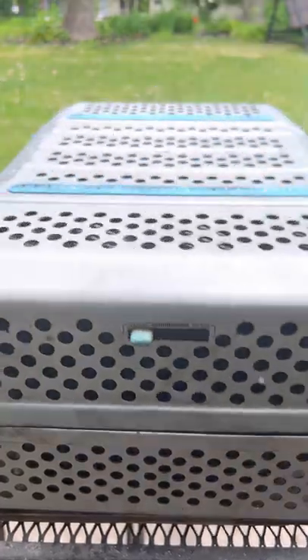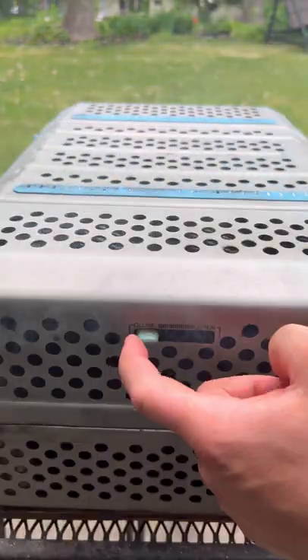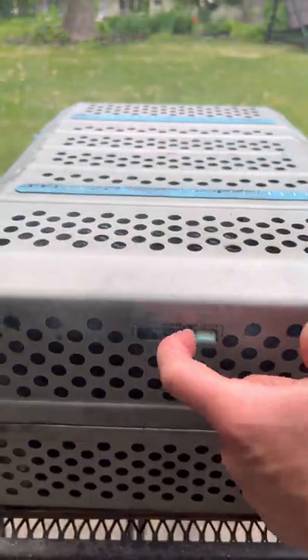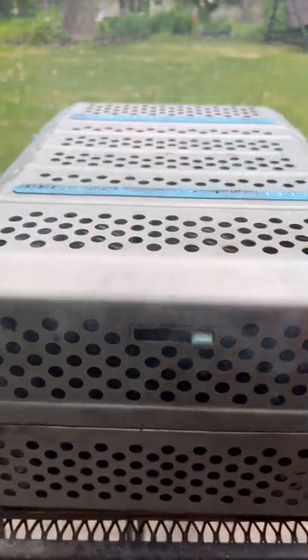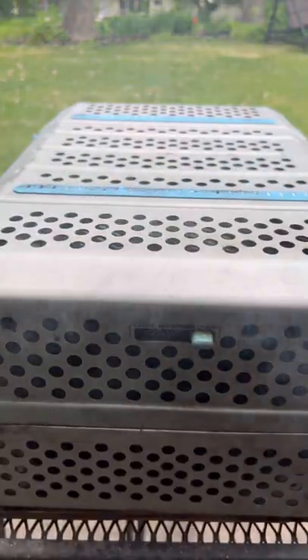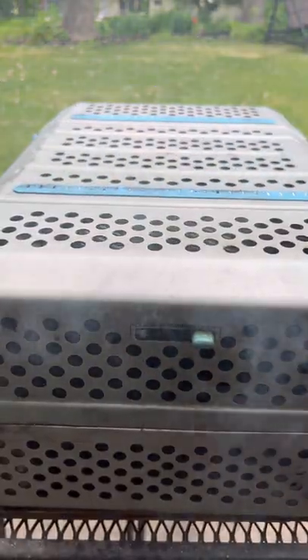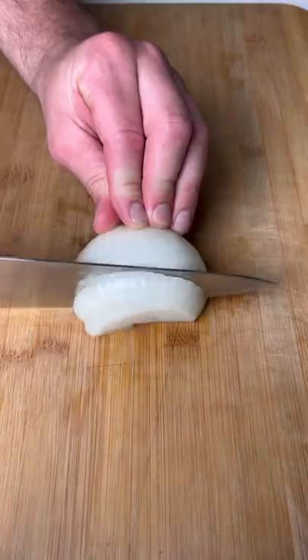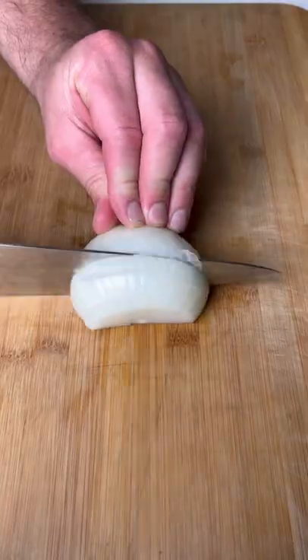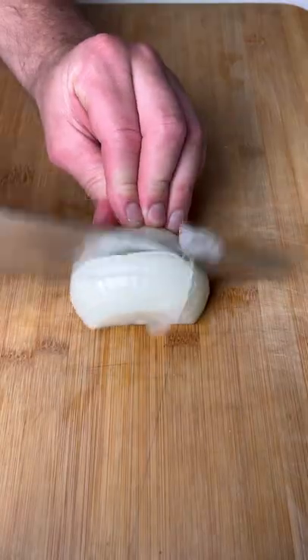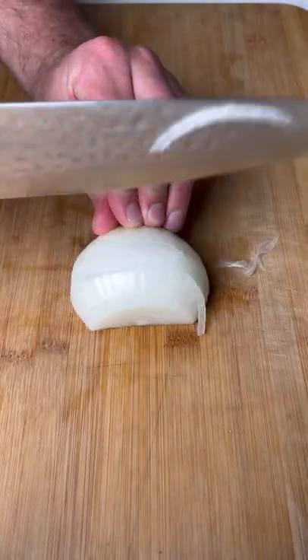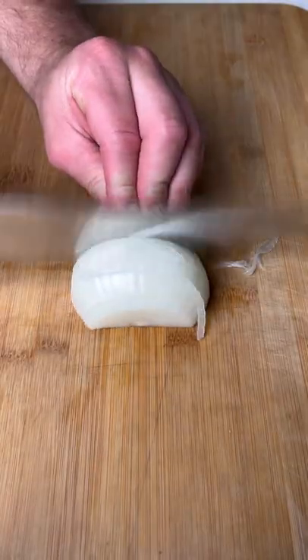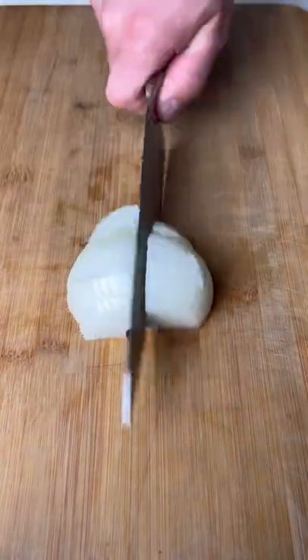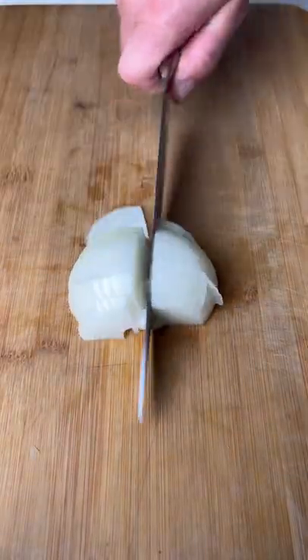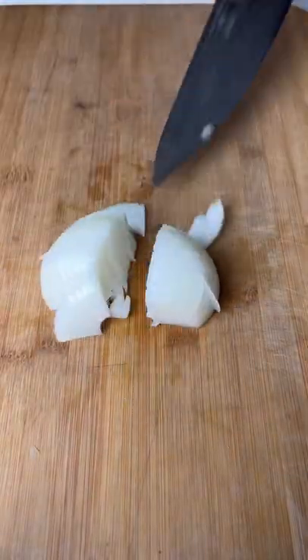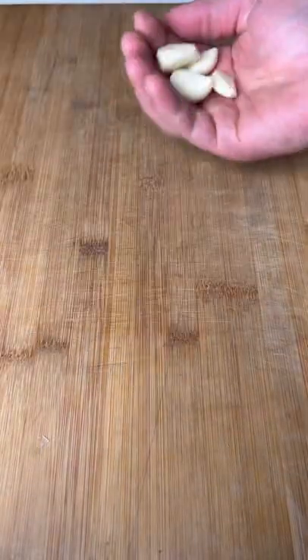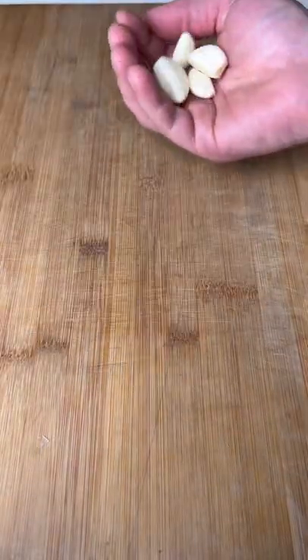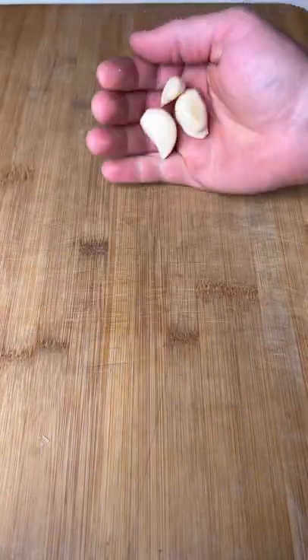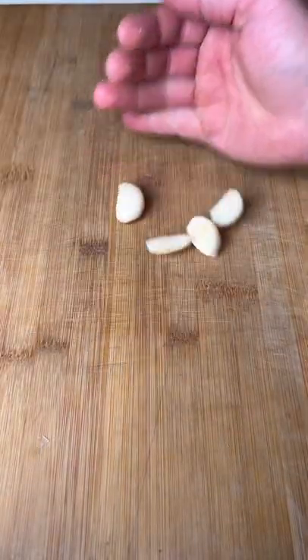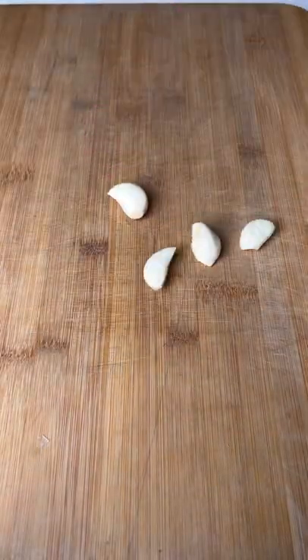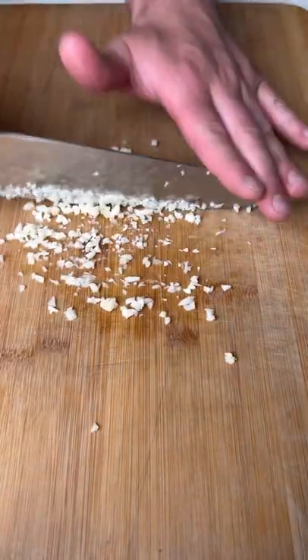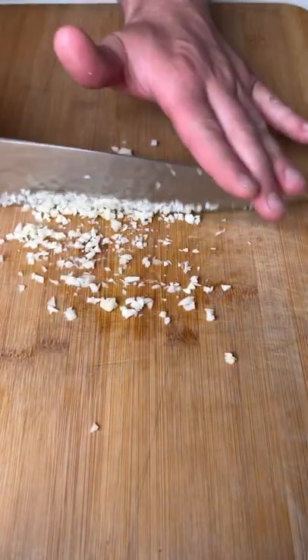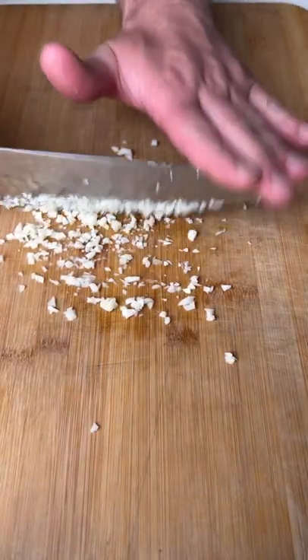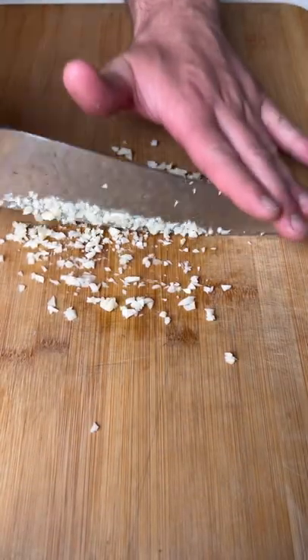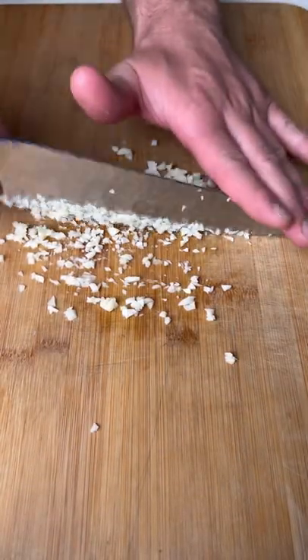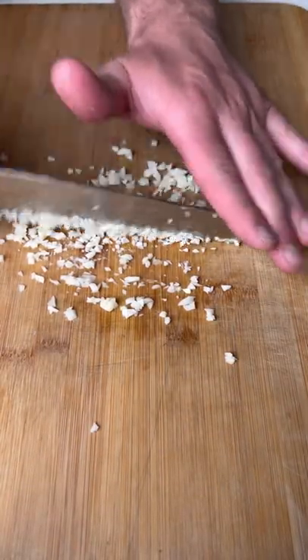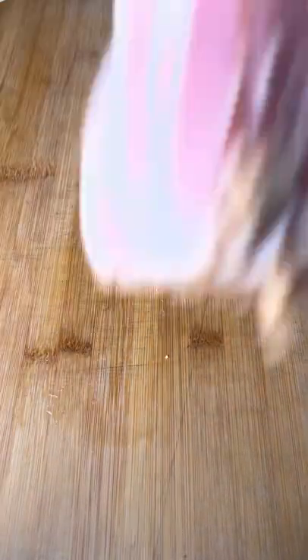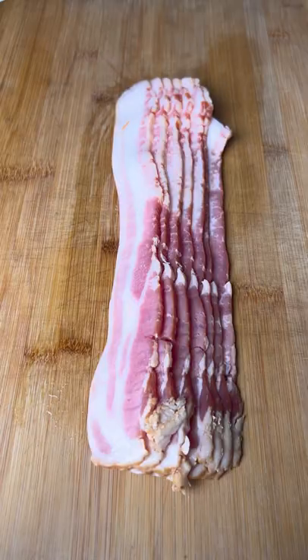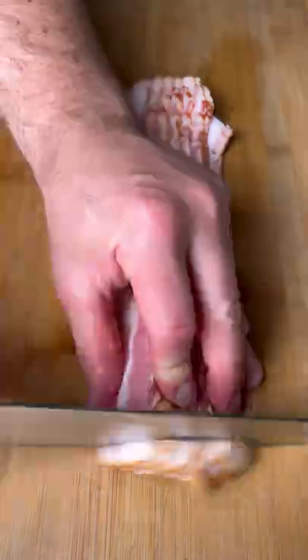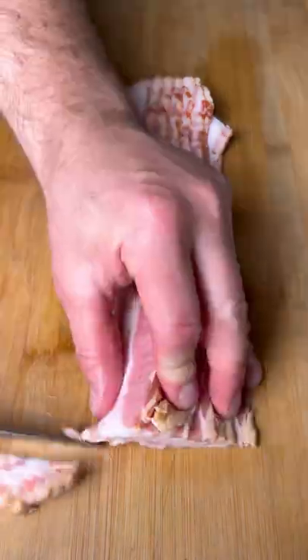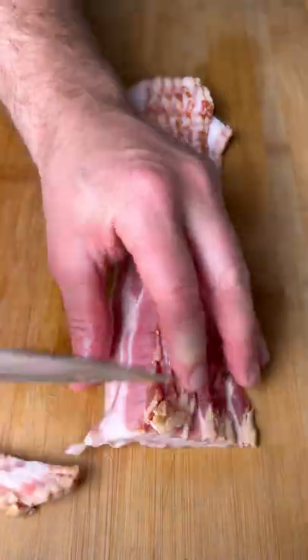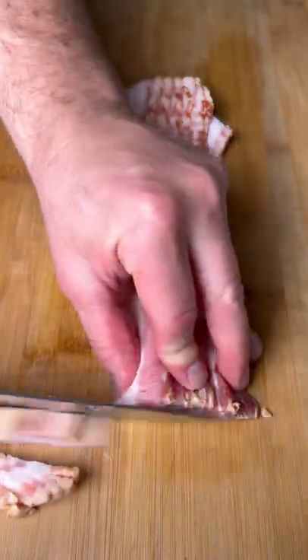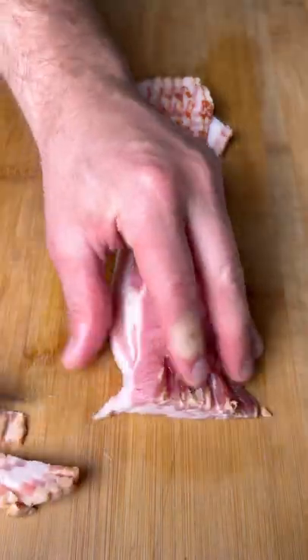While it's smoking, we're going to slice up our onion, mince our garlic, and cut up half a pound of bacon in small pieces.